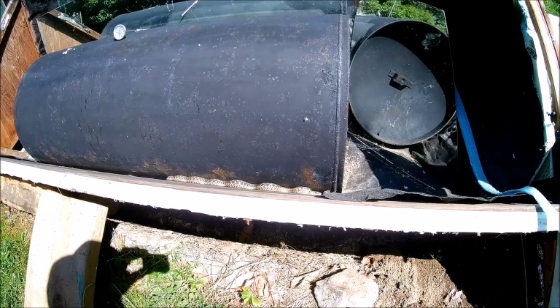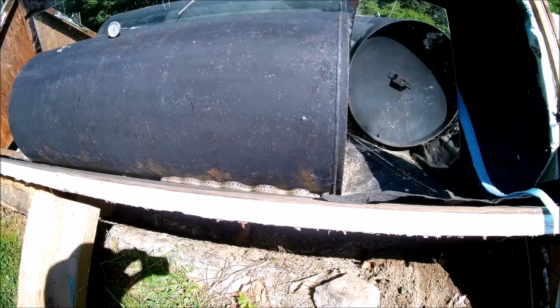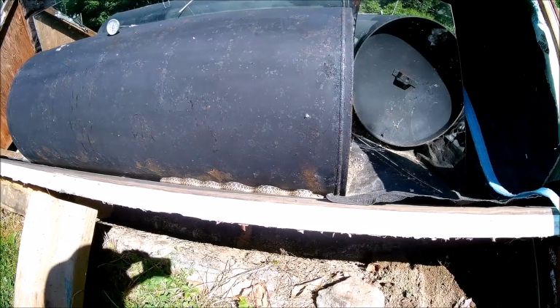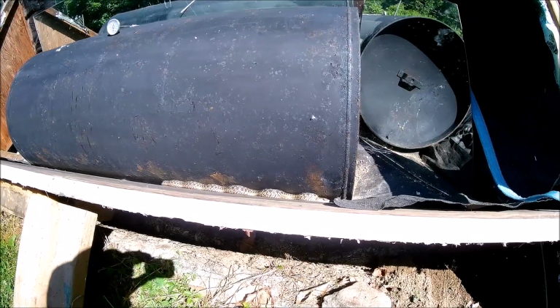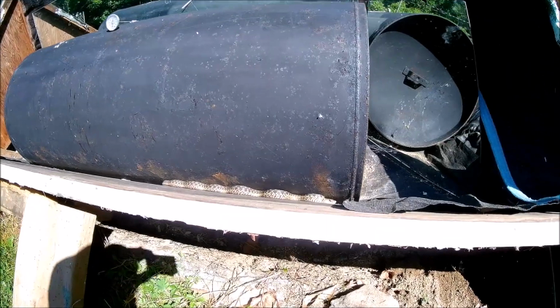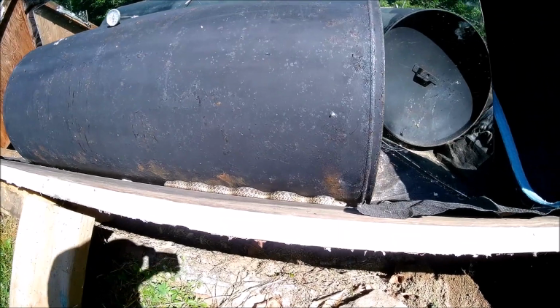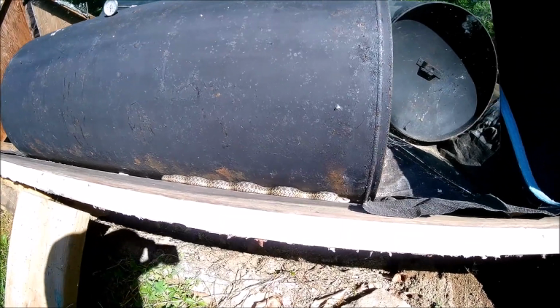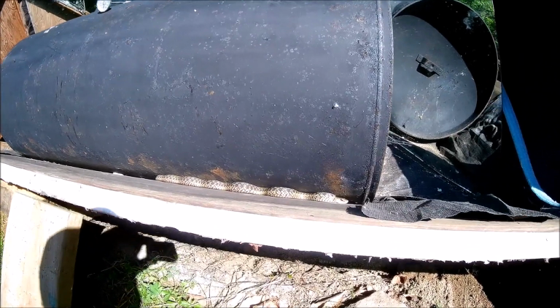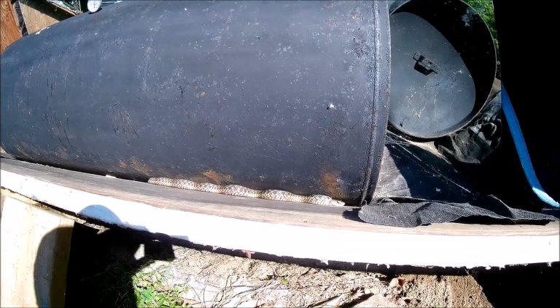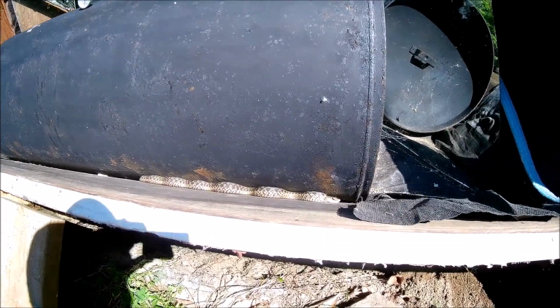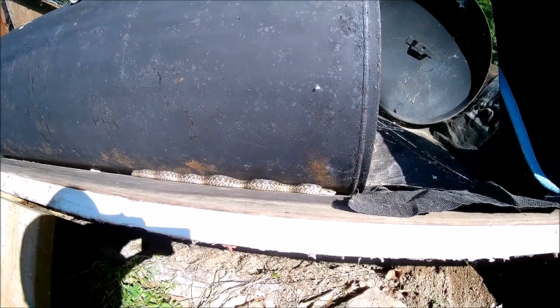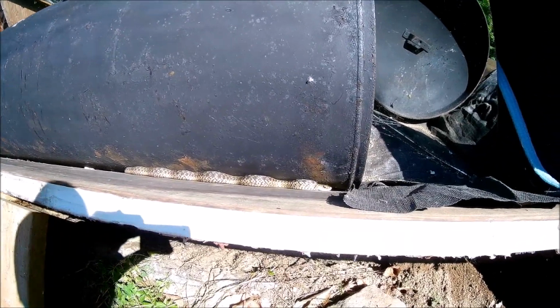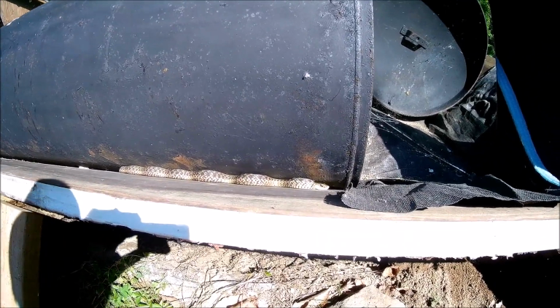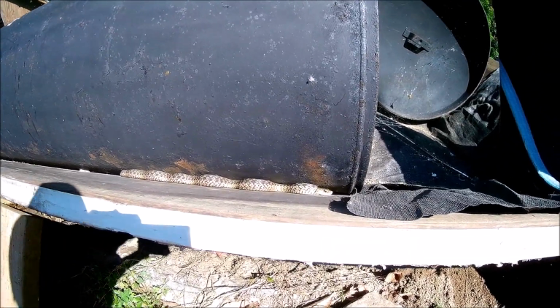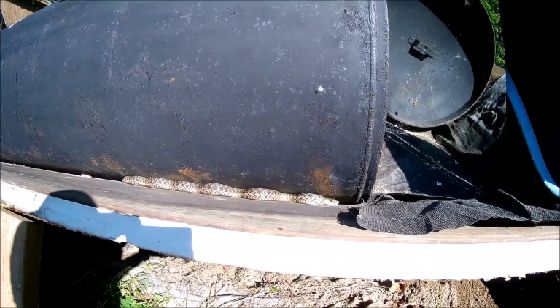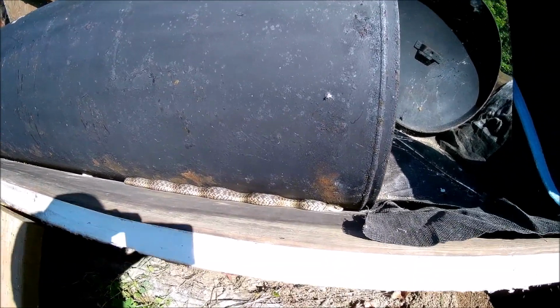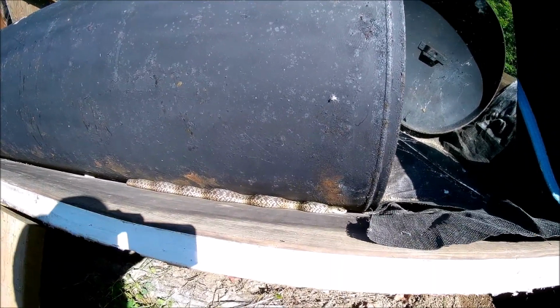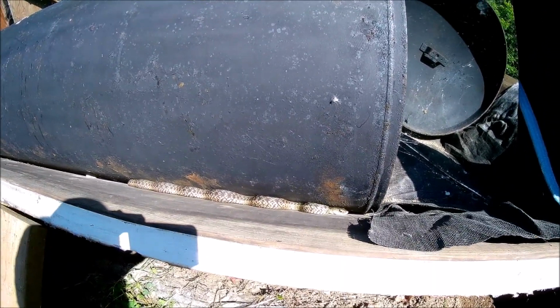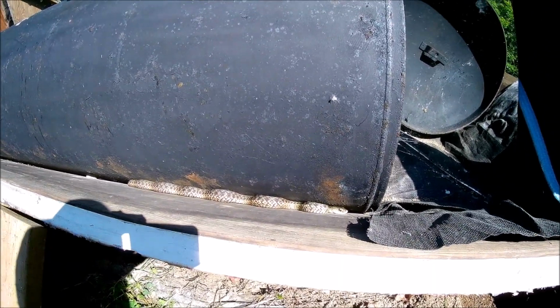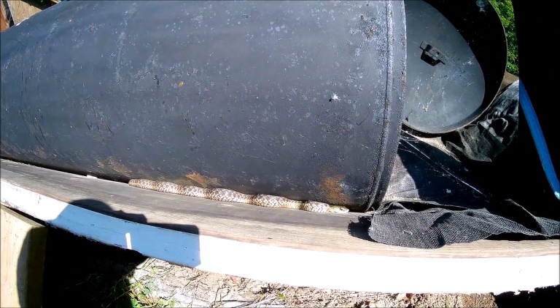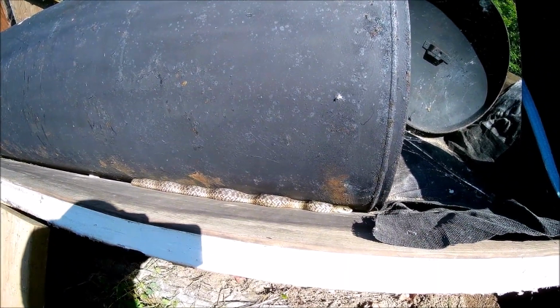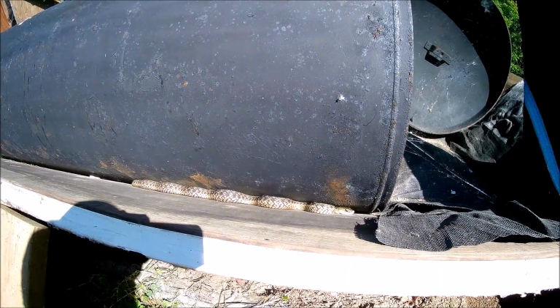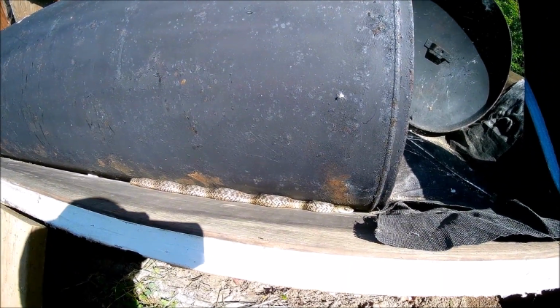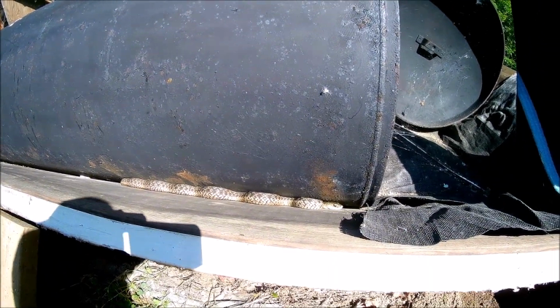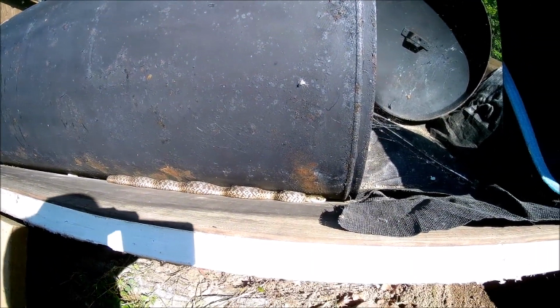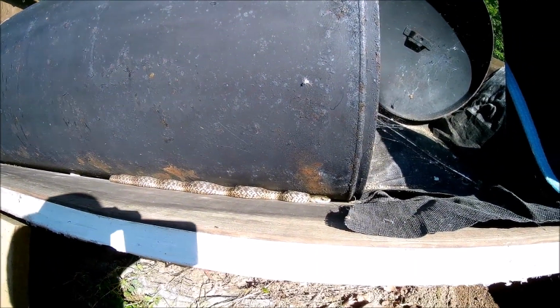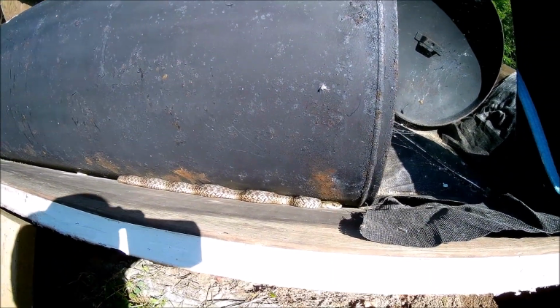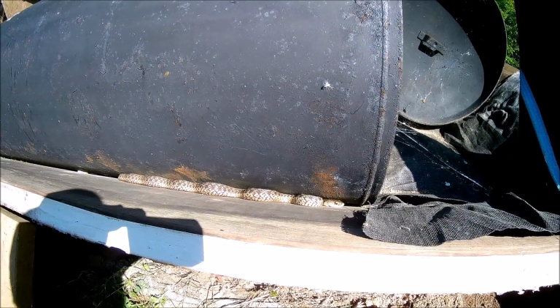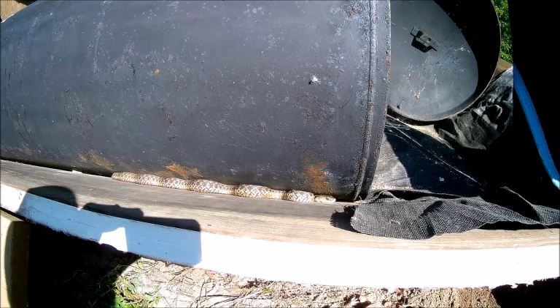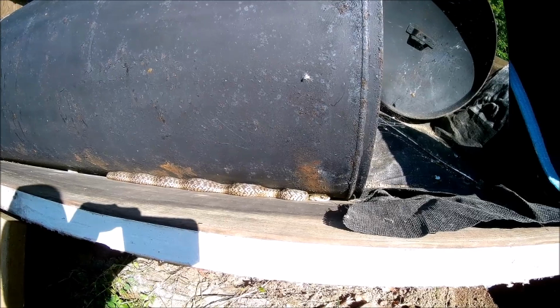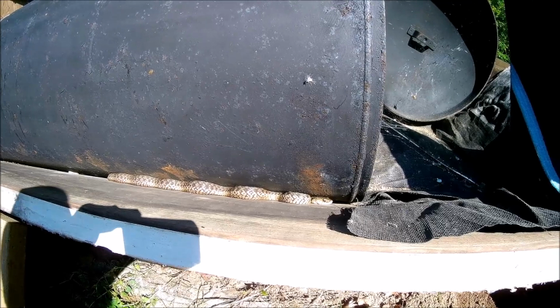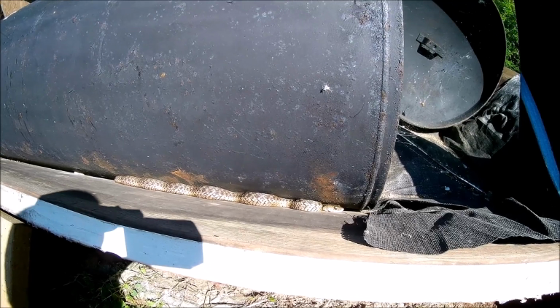Okay, little guy, you have to get out of there so I can change this tank. You can come back when I get the new tank in.